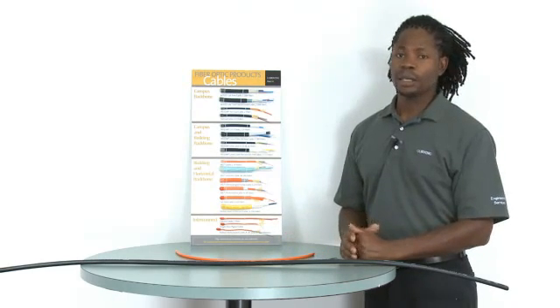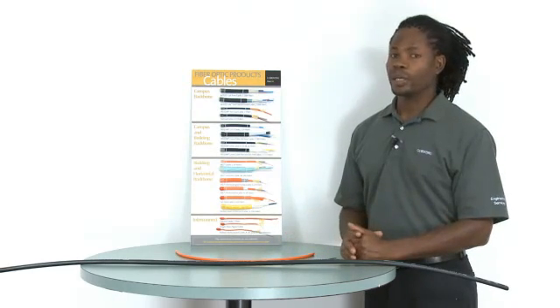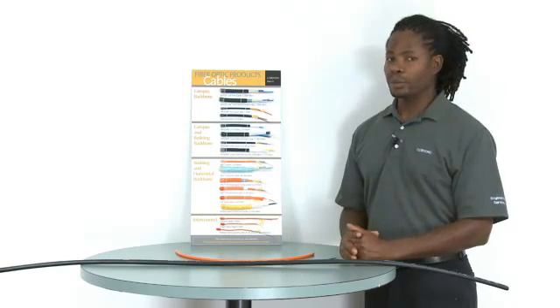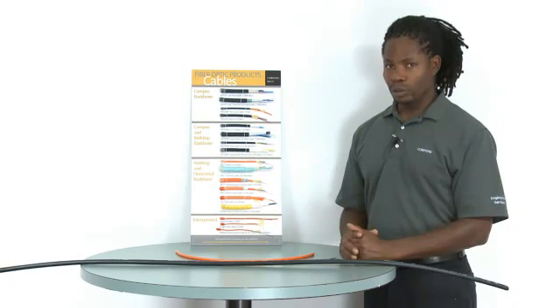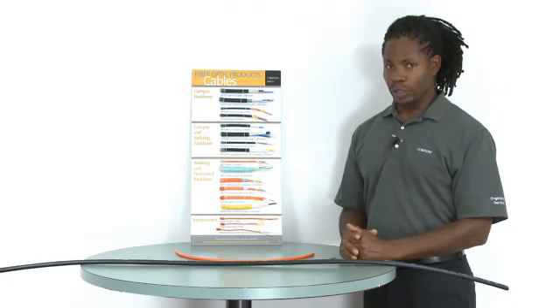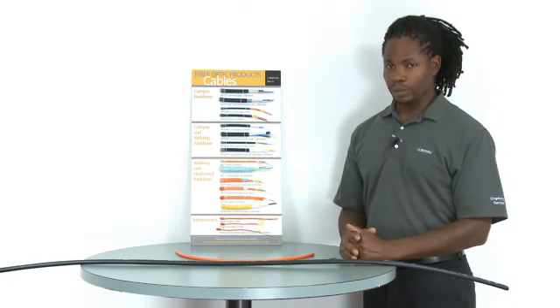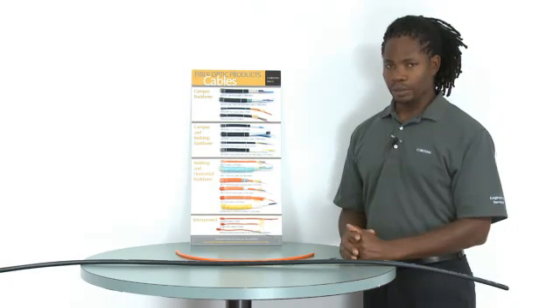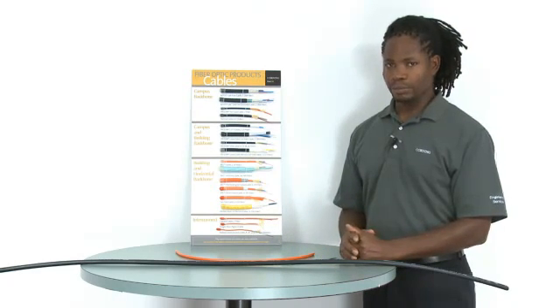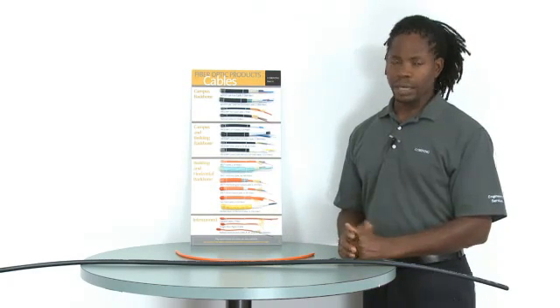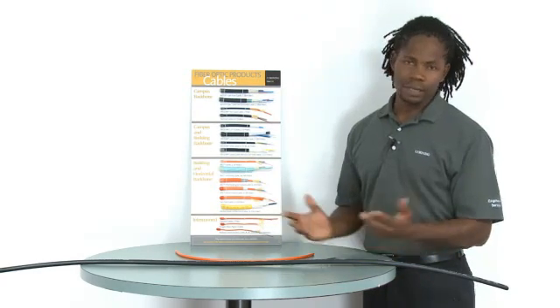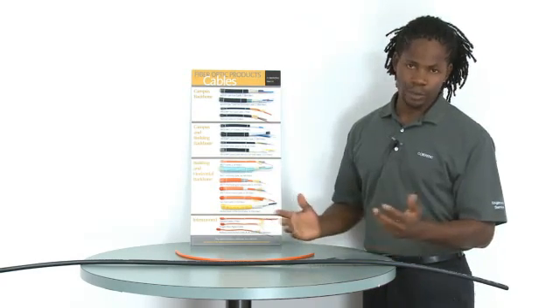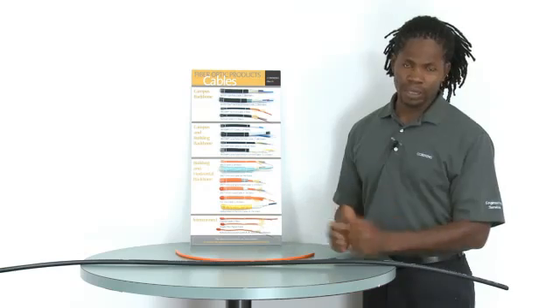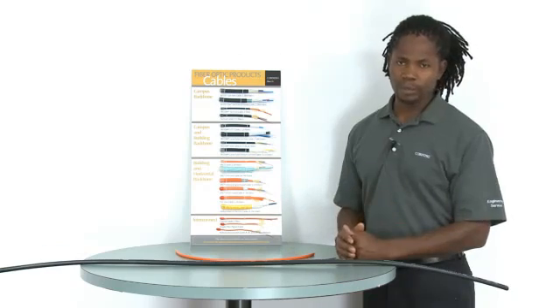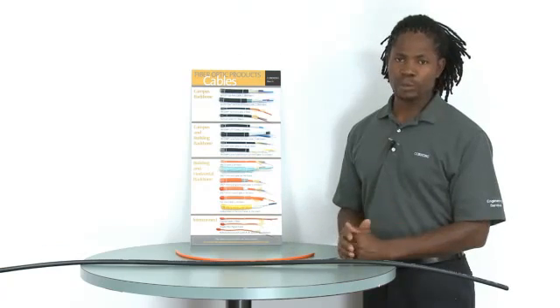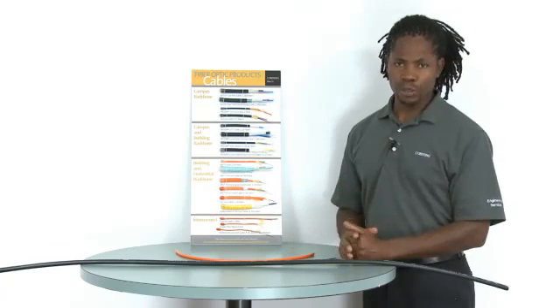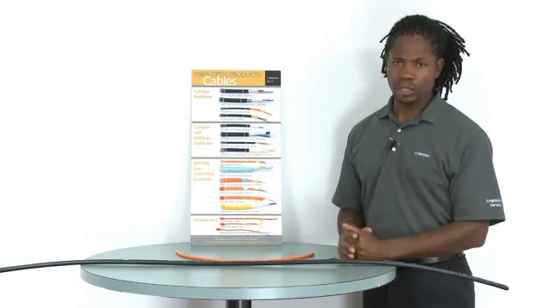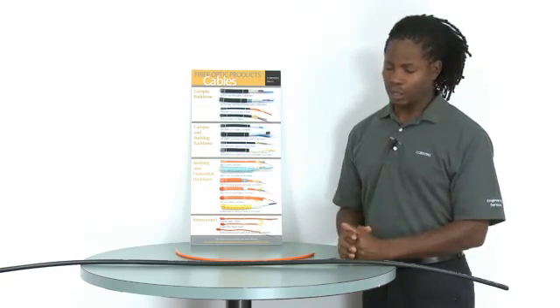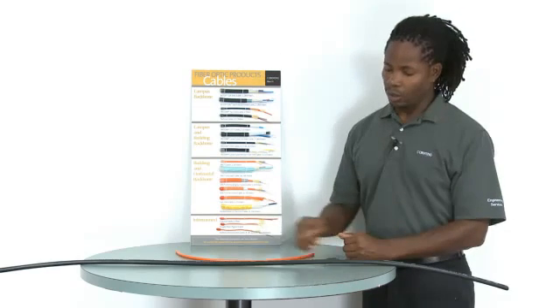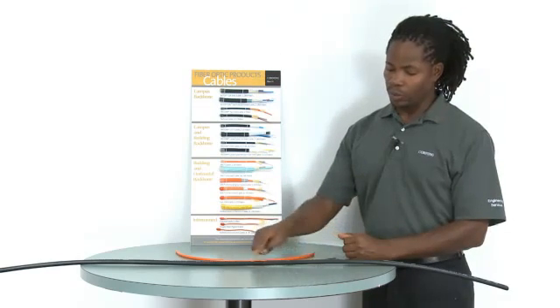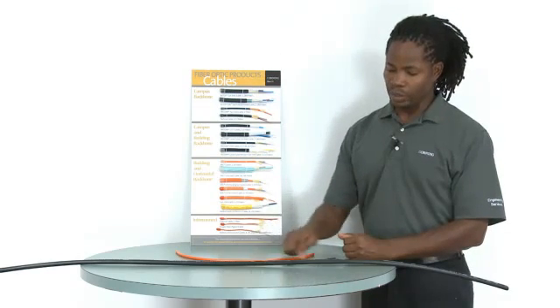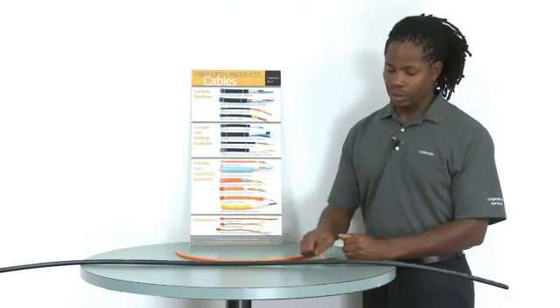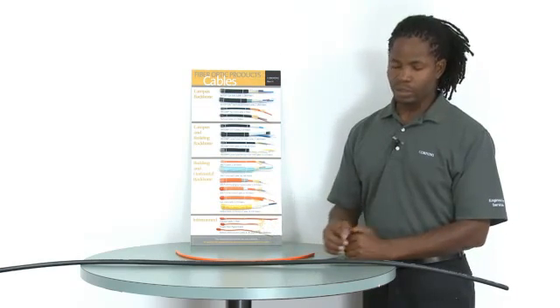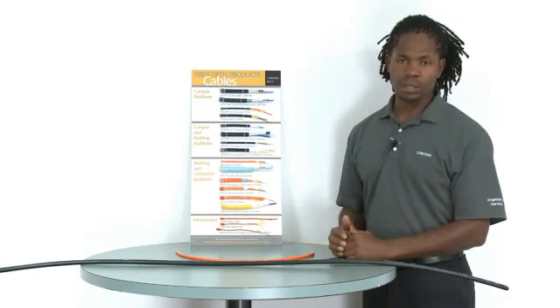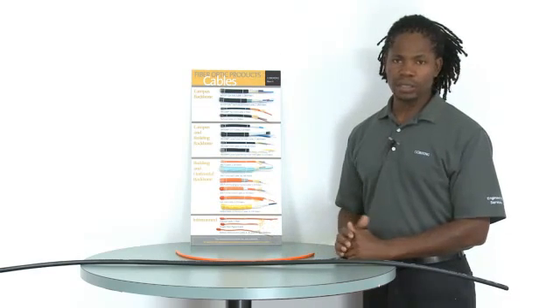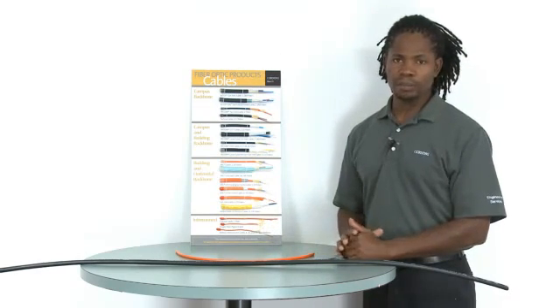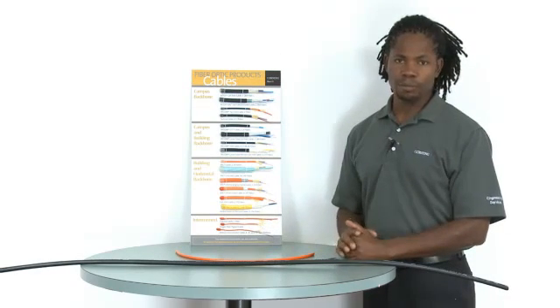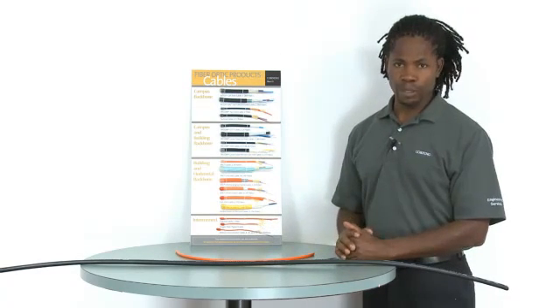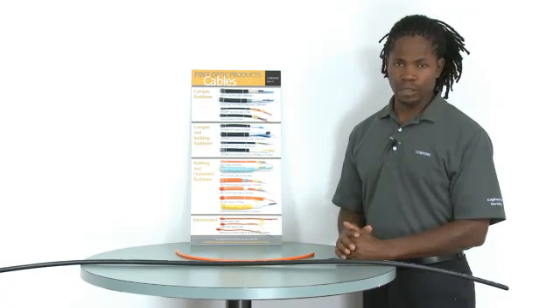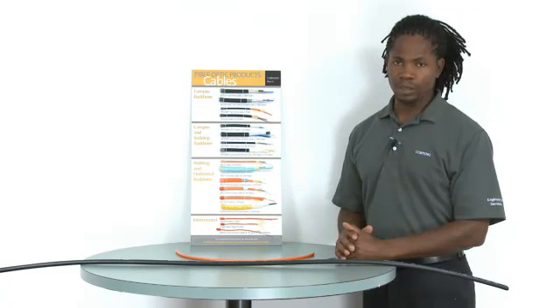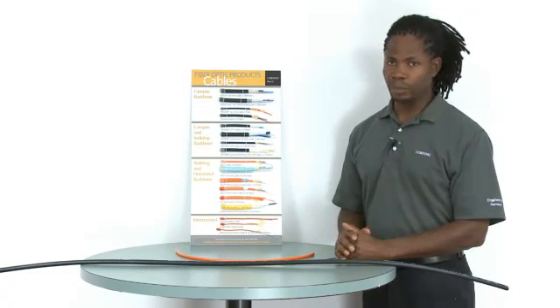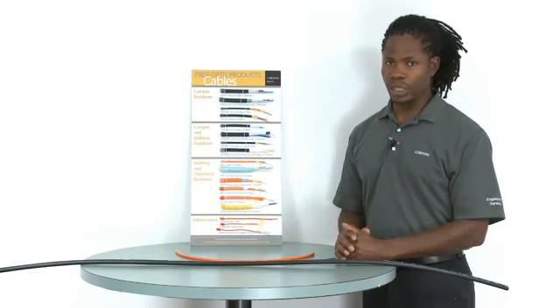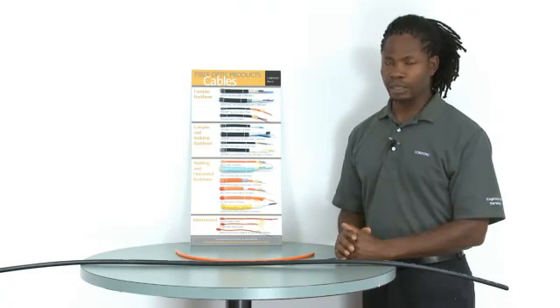When it comes to outdoor cables, and with all cables, for certainty, always consult the print on the cable jacket.